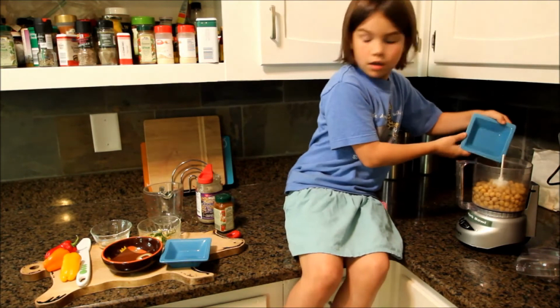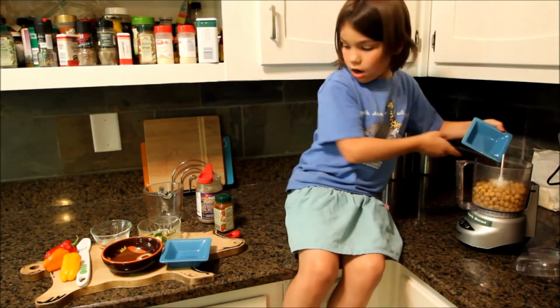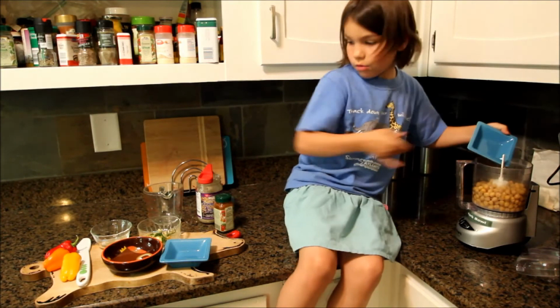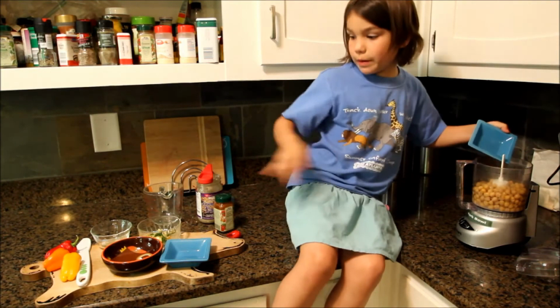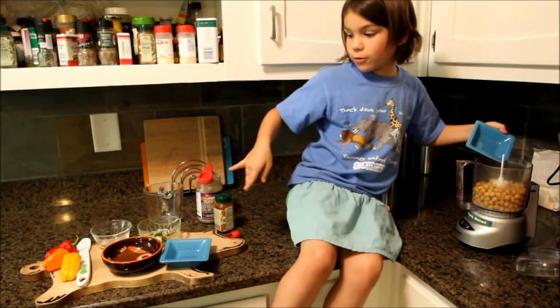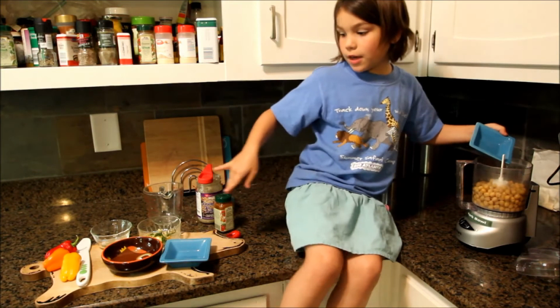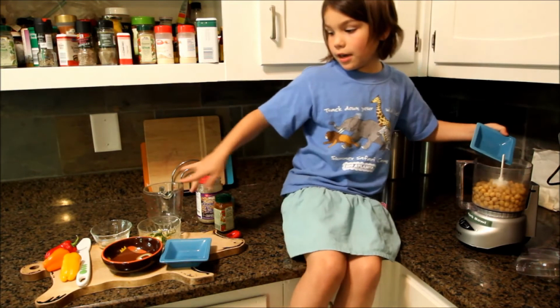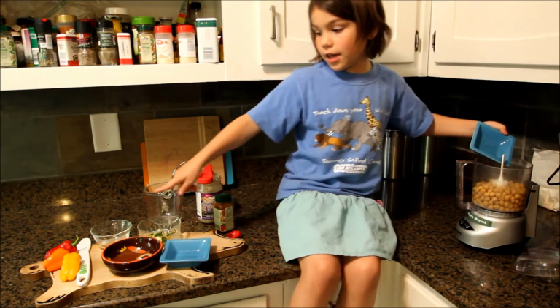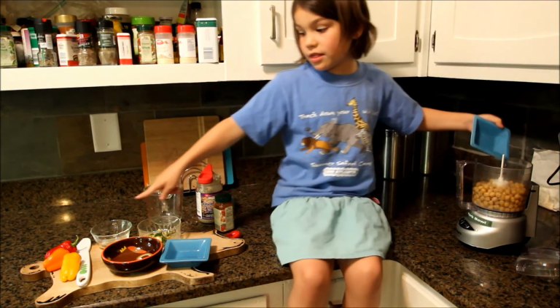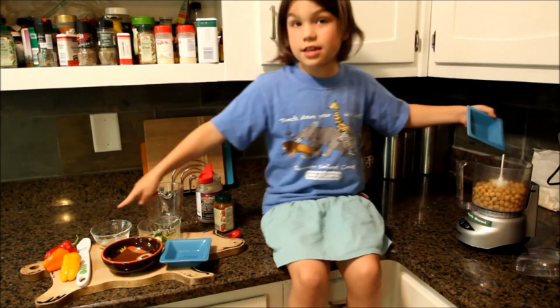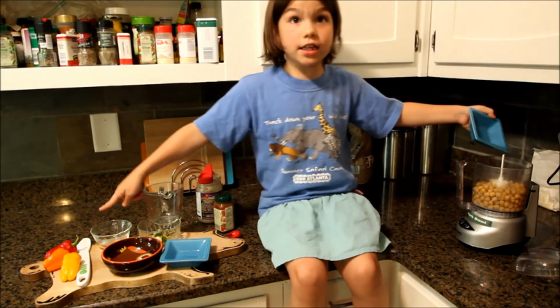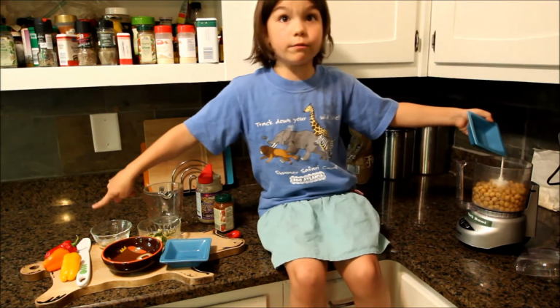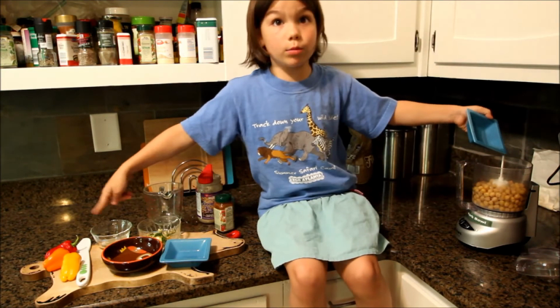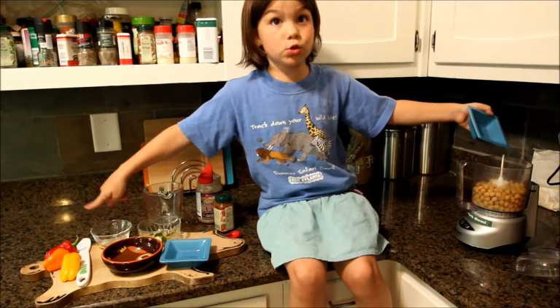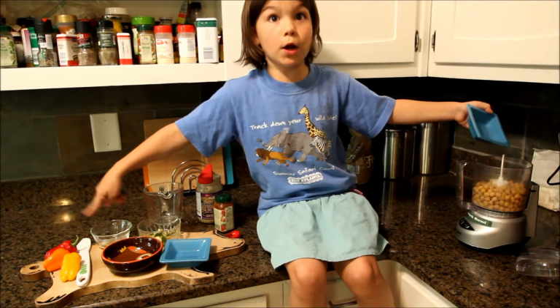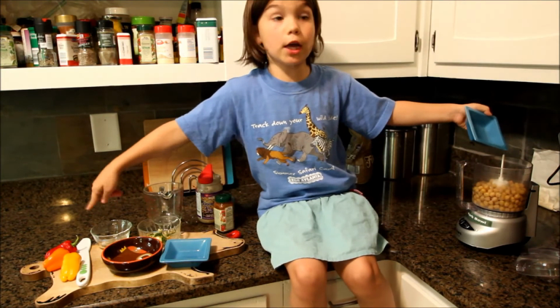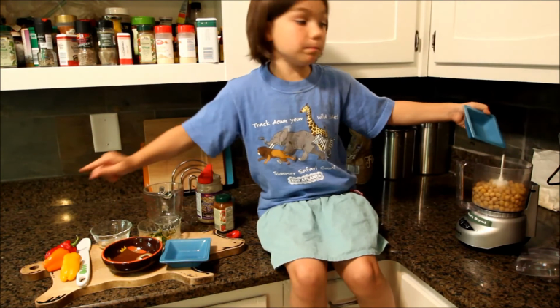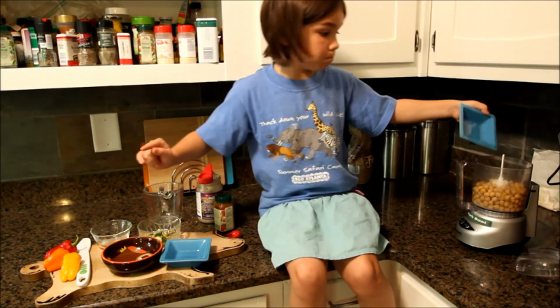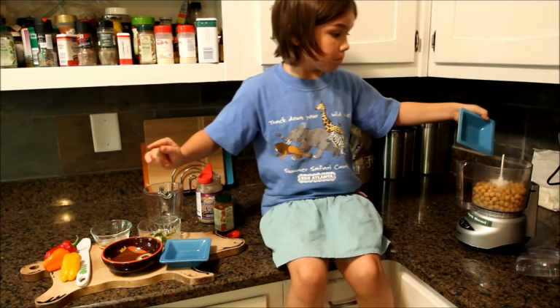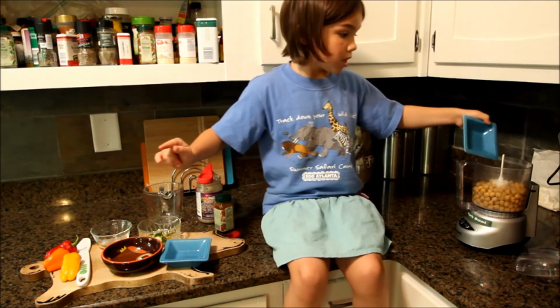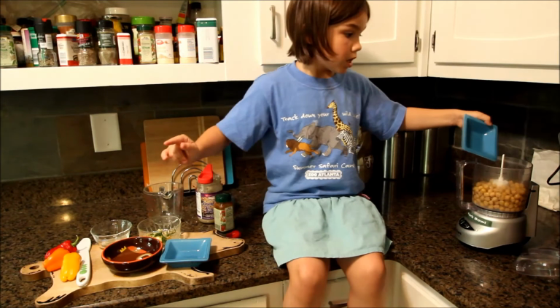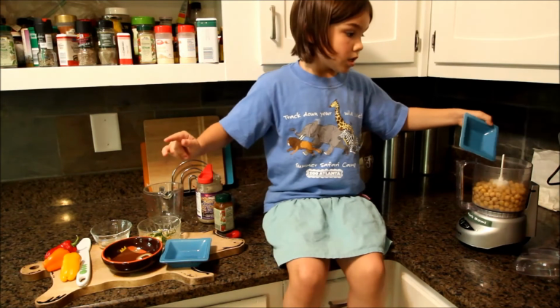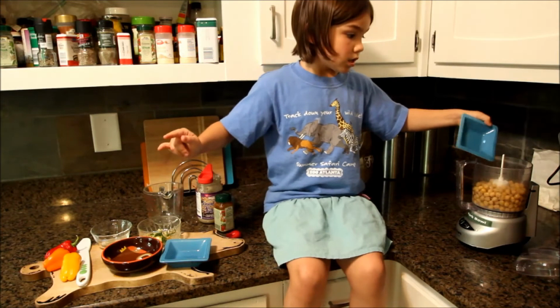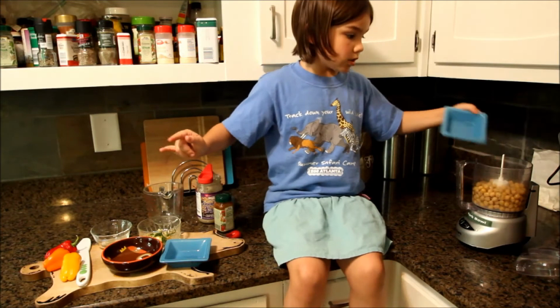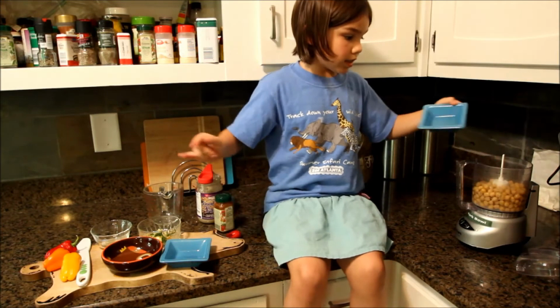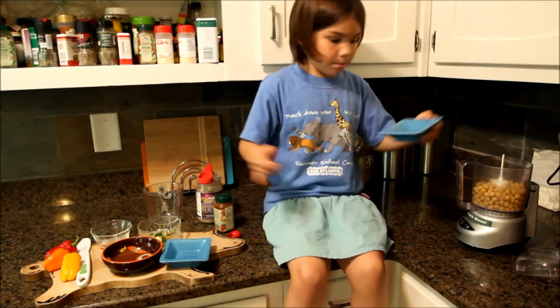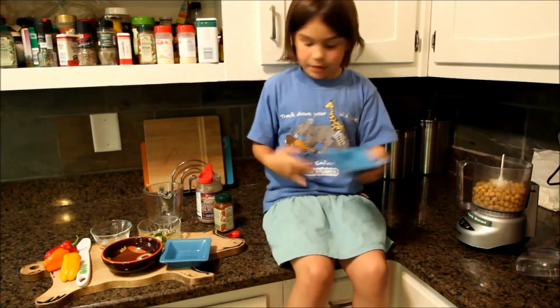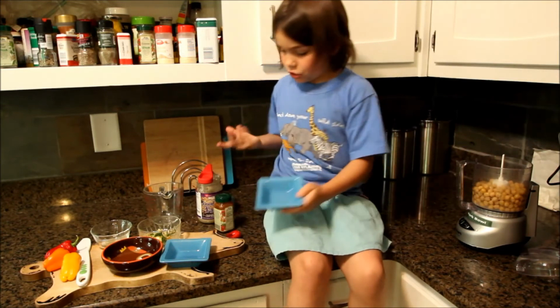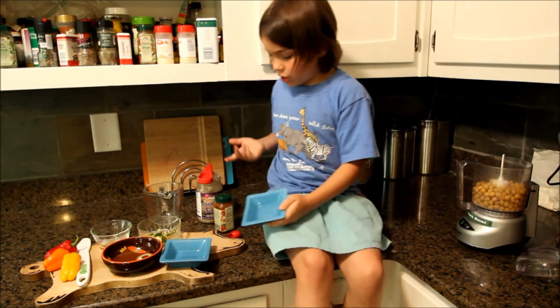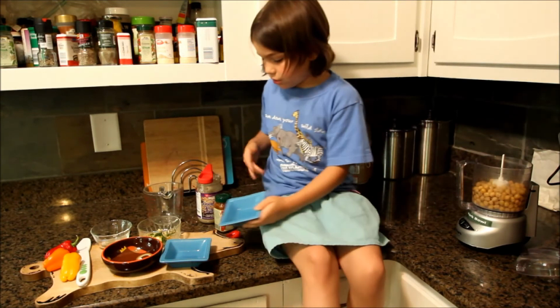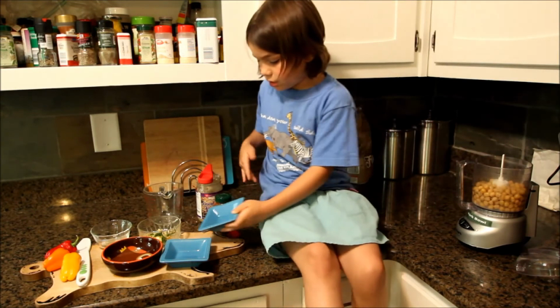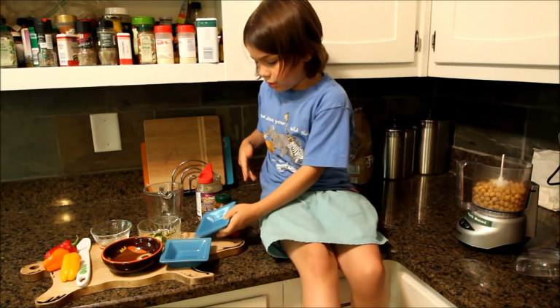I got these at the farmer's market. There's like a pick-your-own, so.